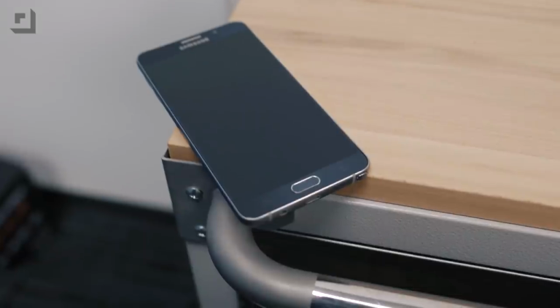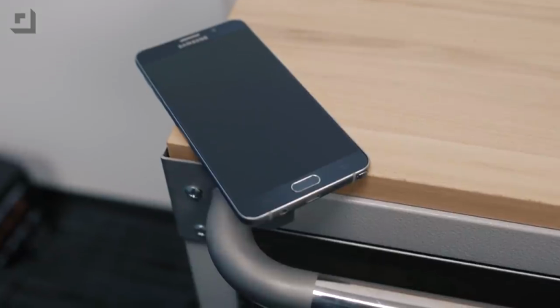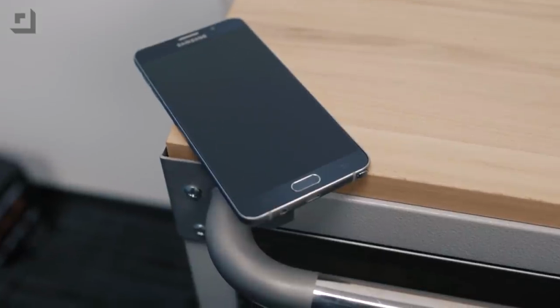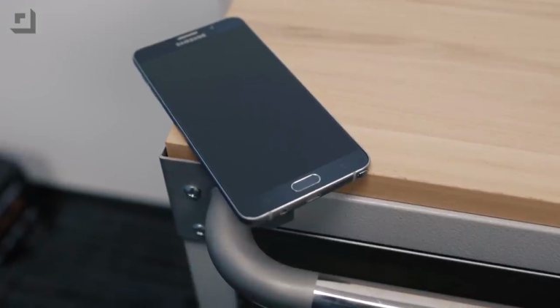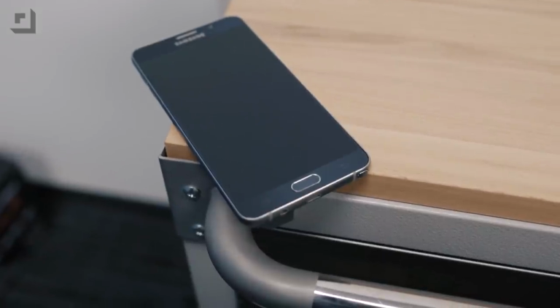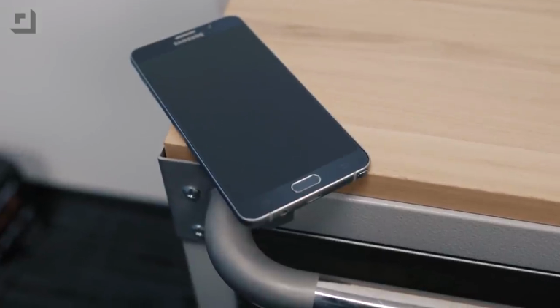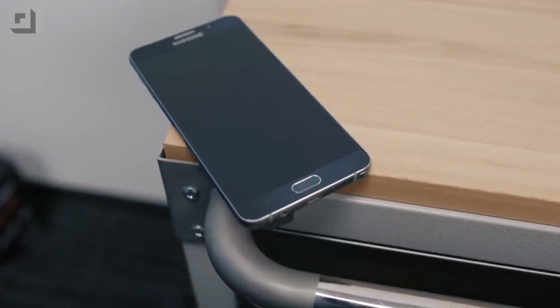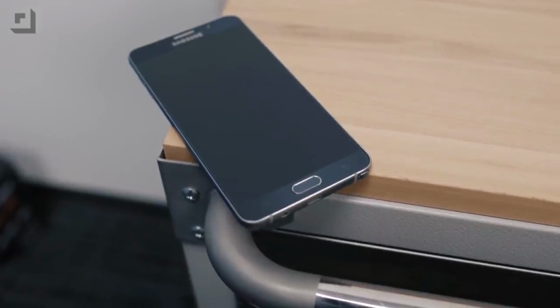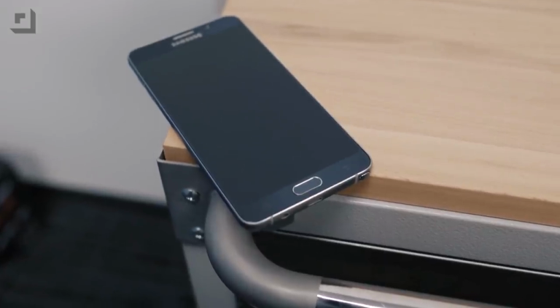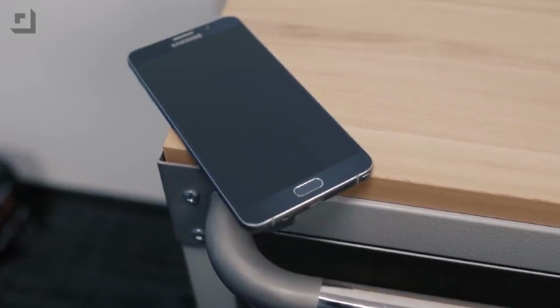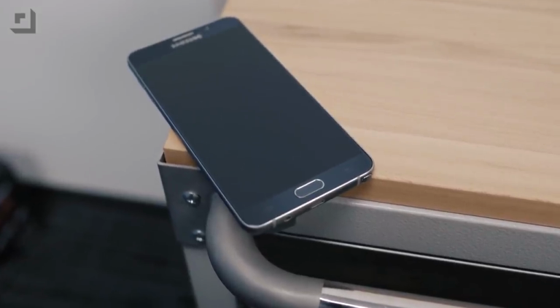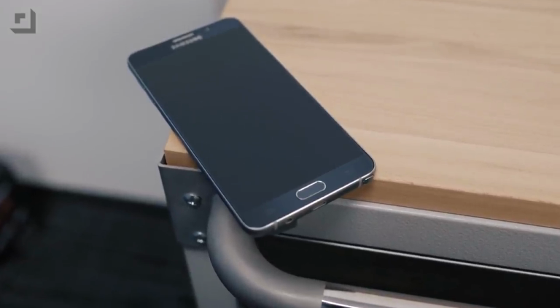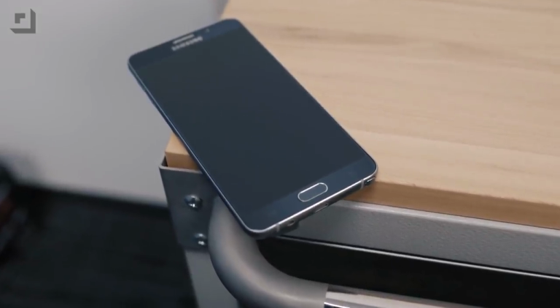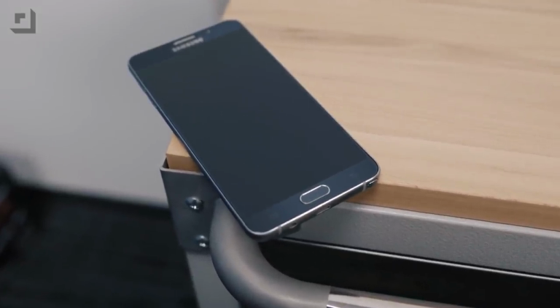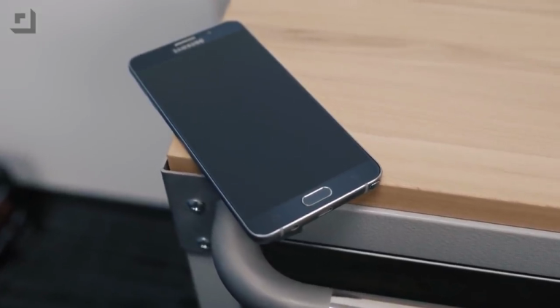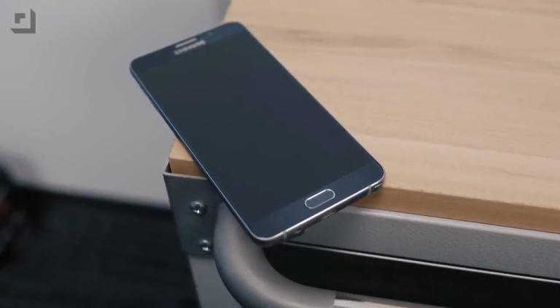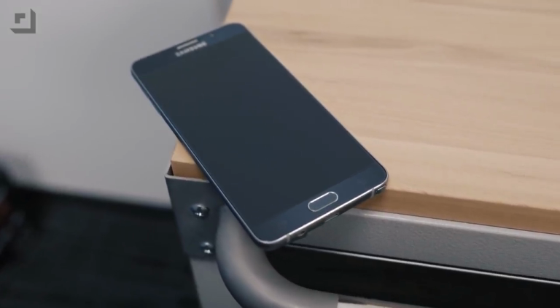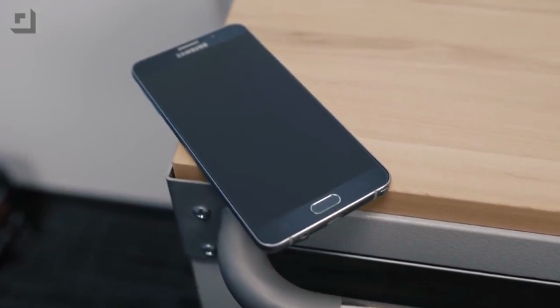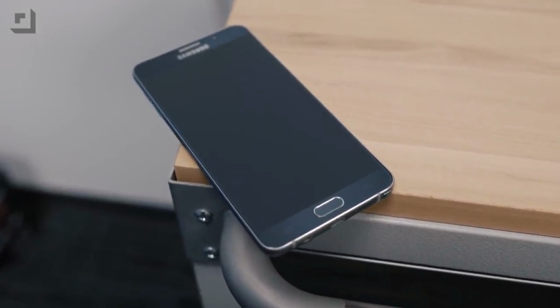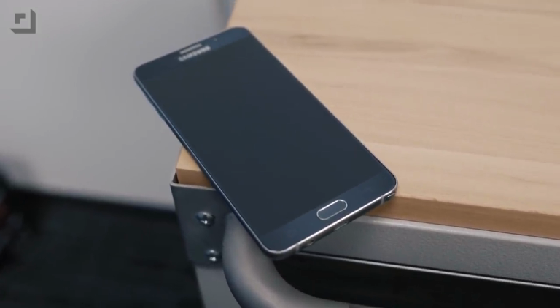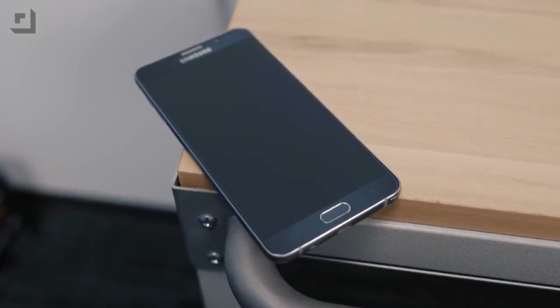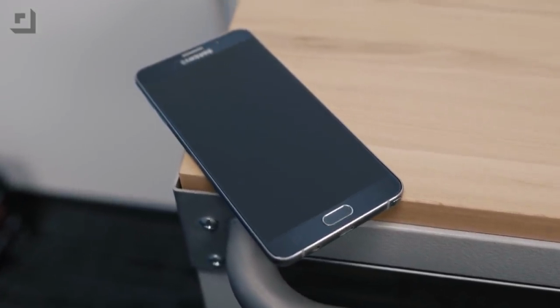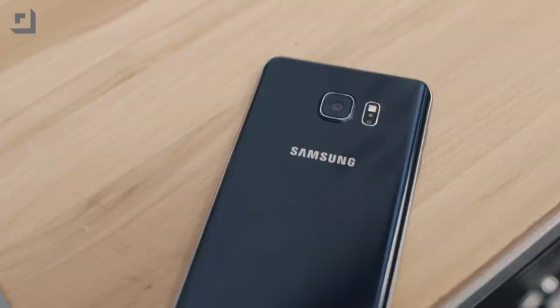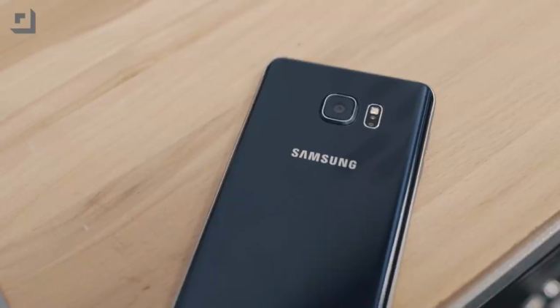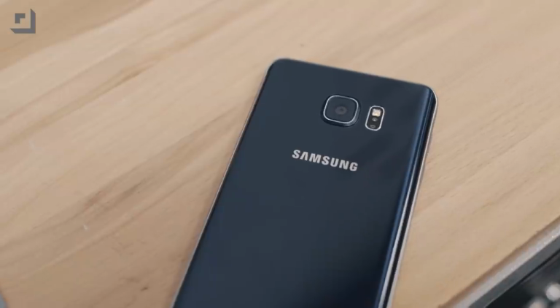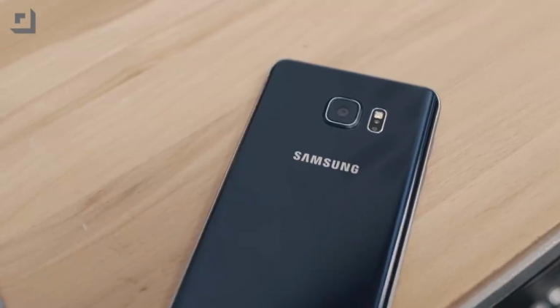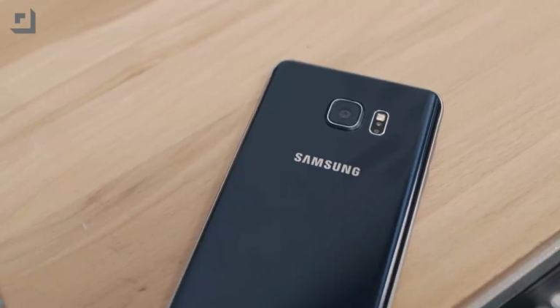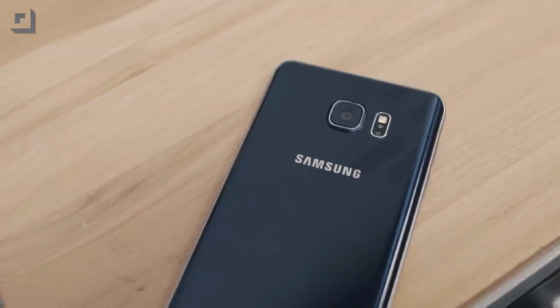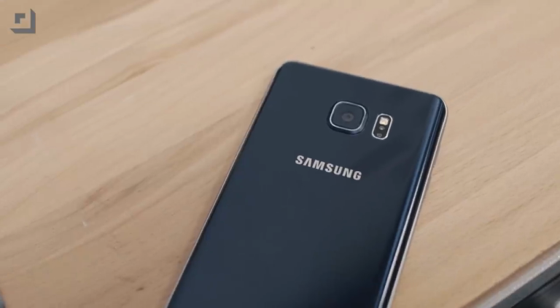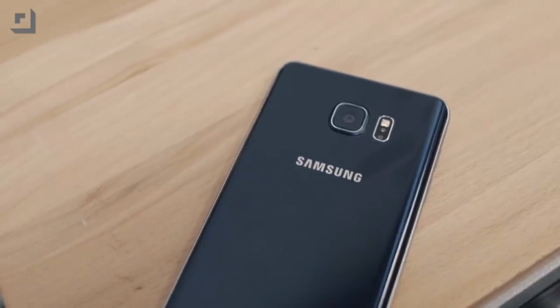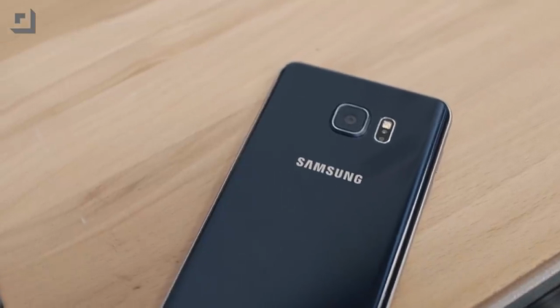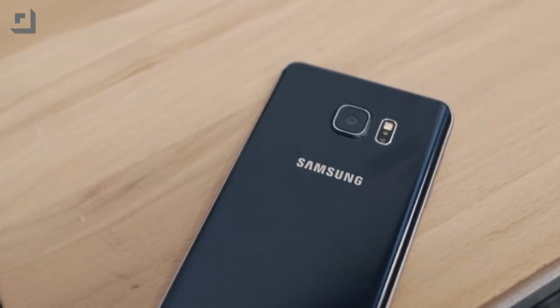Also in the same family tree is the Samsung Note 5 — it does lose a little bit in the looks department, but adds S Pen functionality.